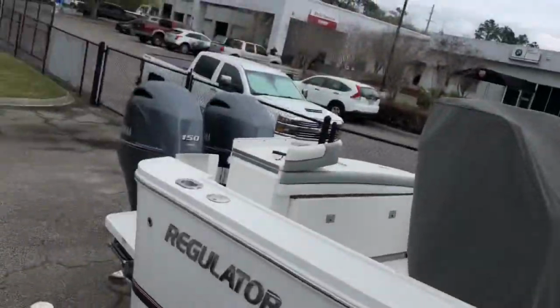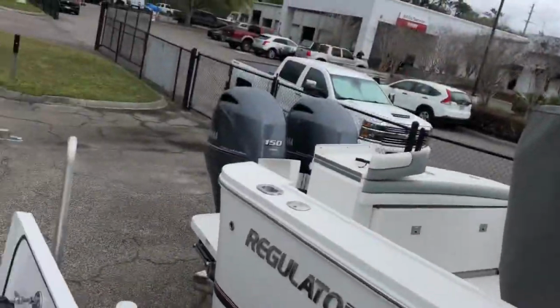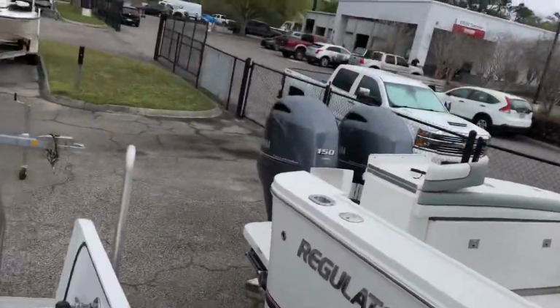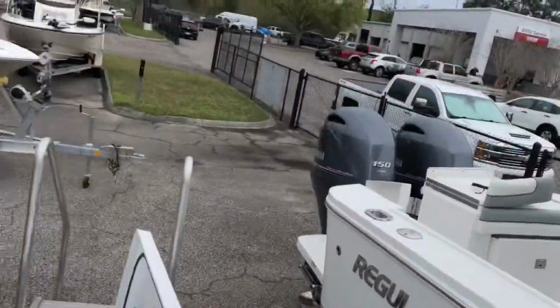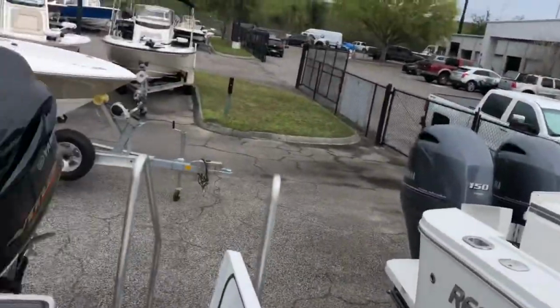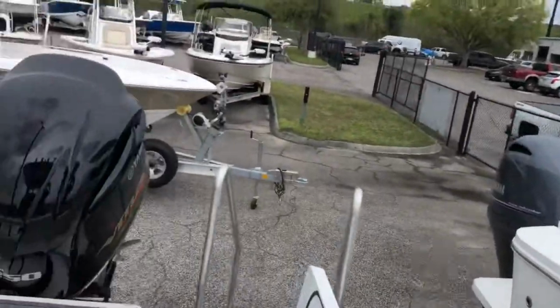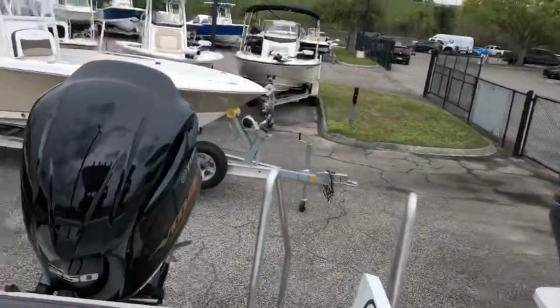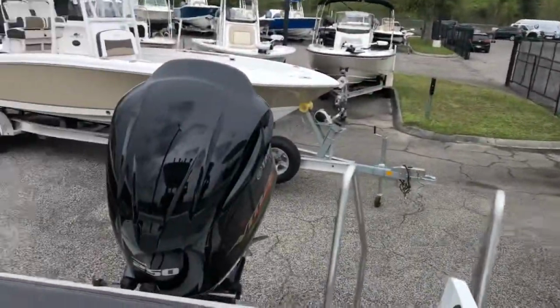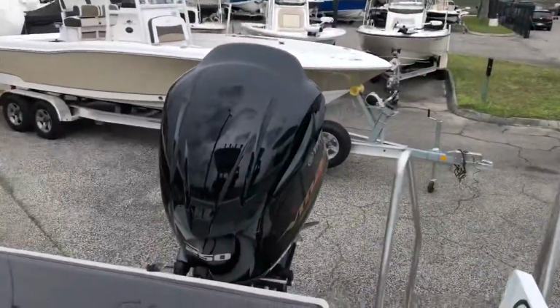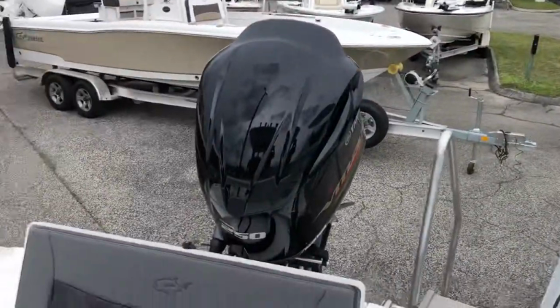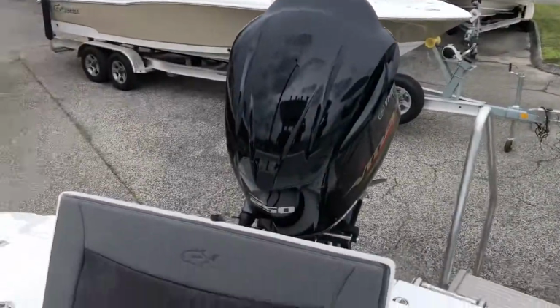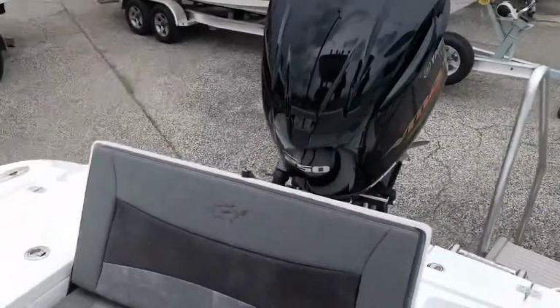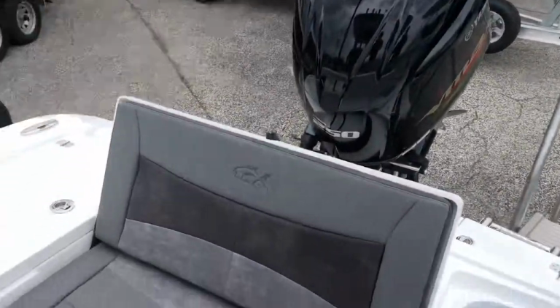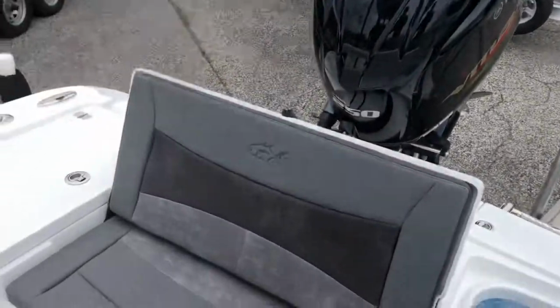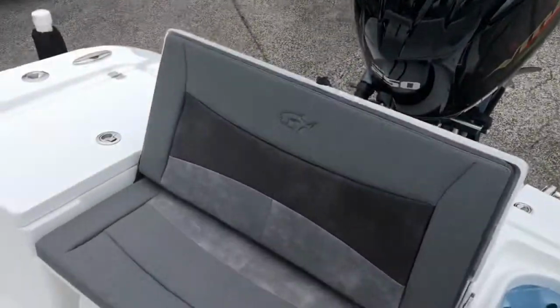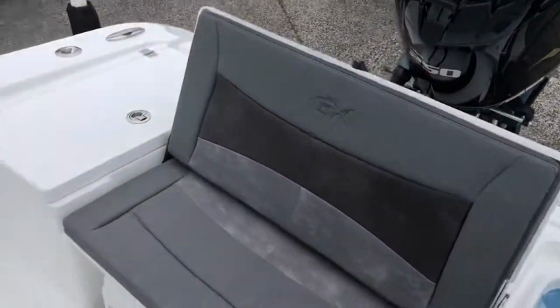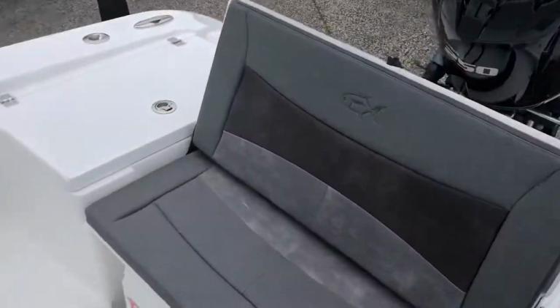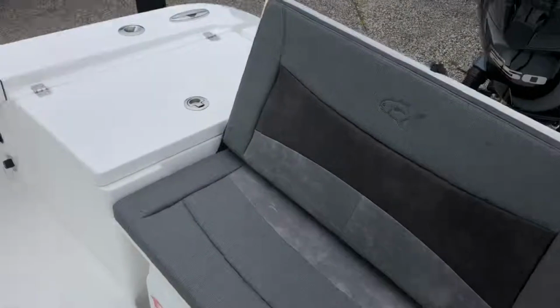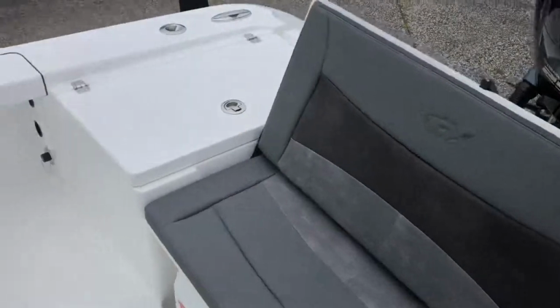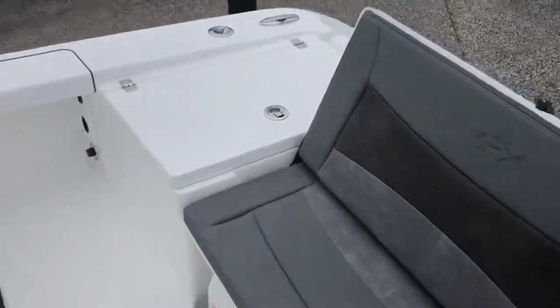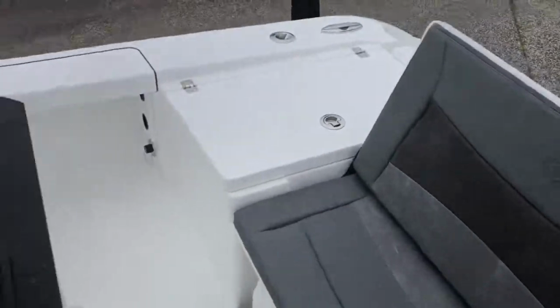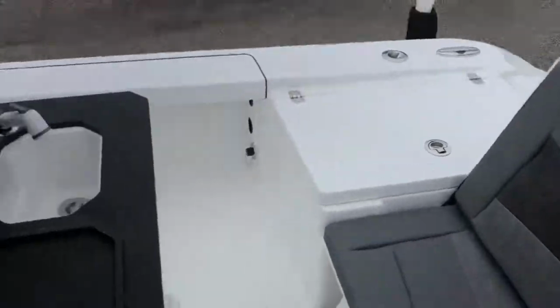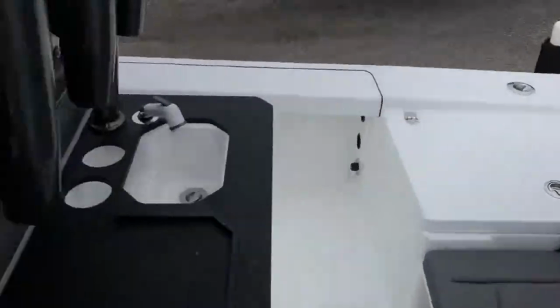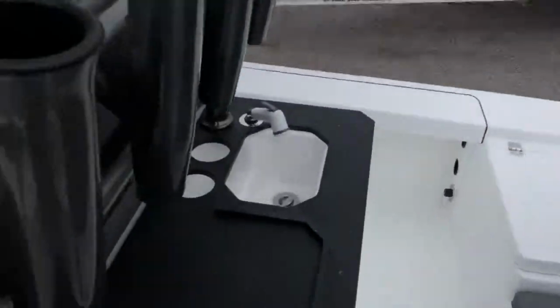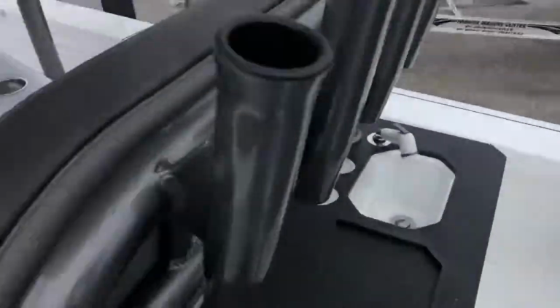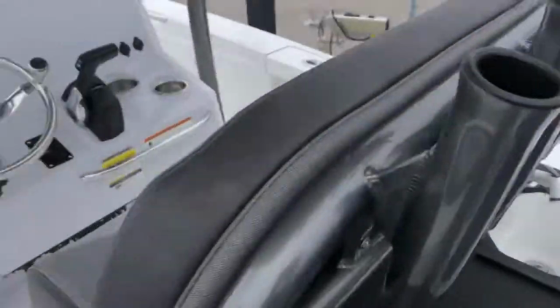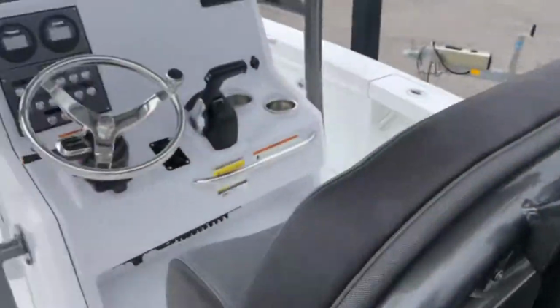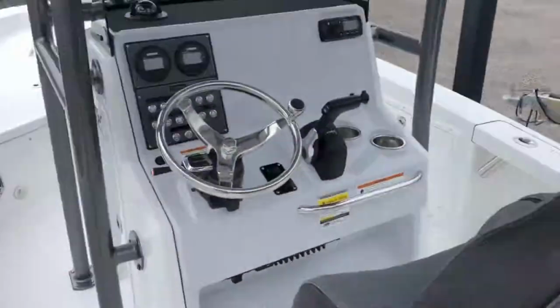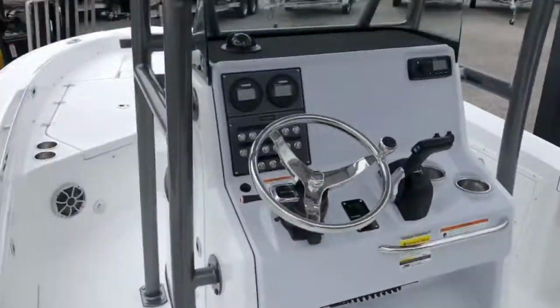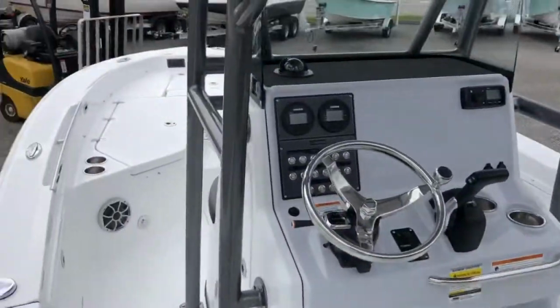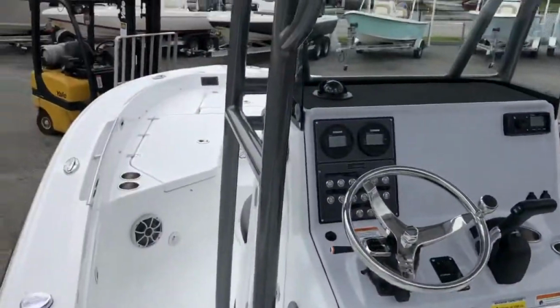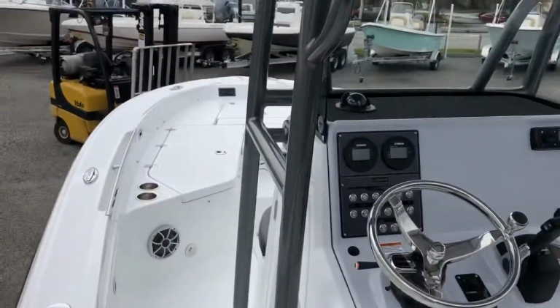We're thrilled to have this boat in. If you have any questions or would like more information on the boat, feel free to give us a call at Yamaha Marine Center. Thank you.